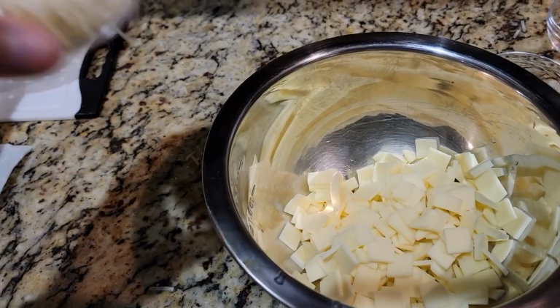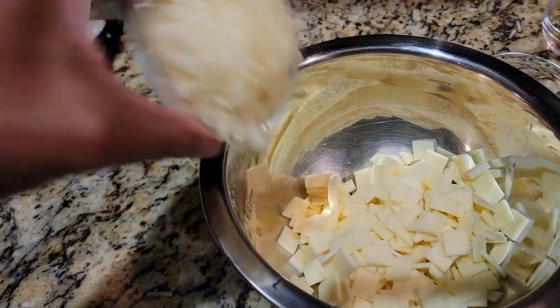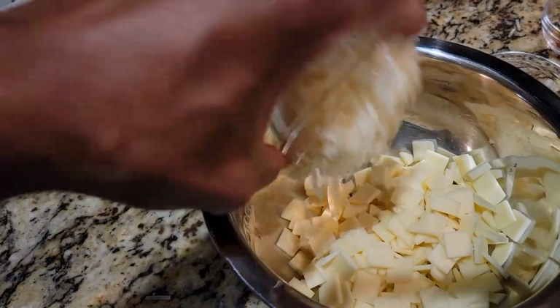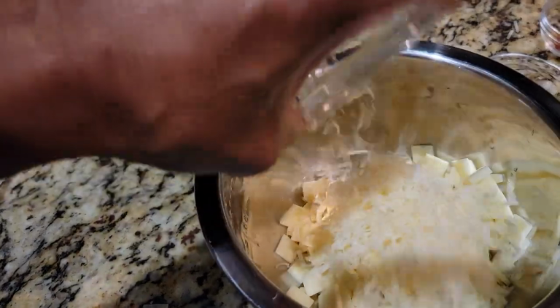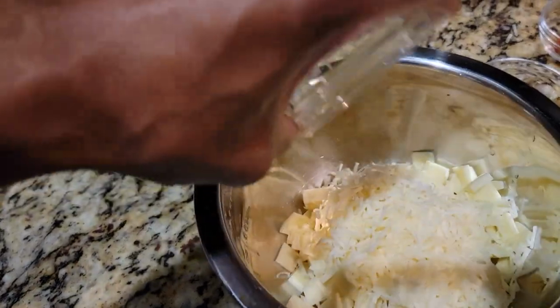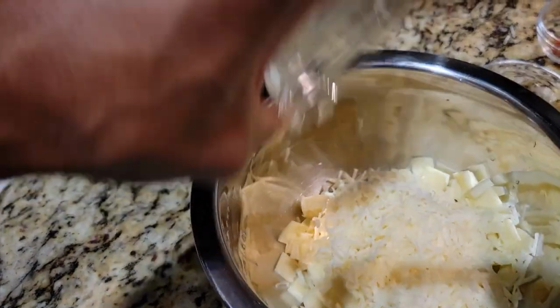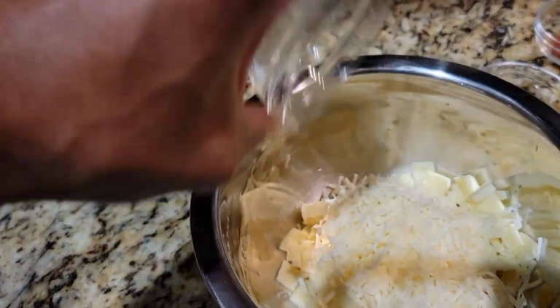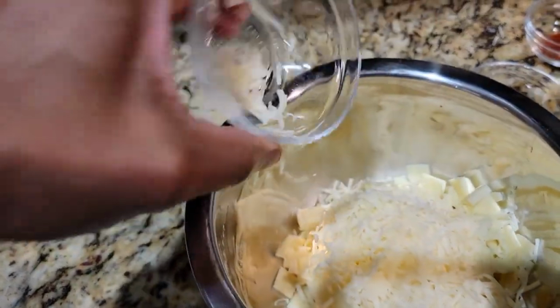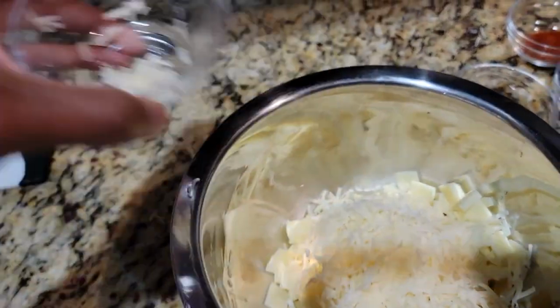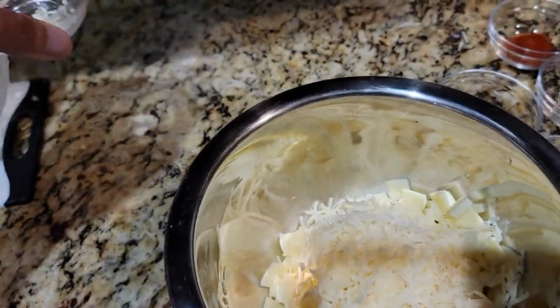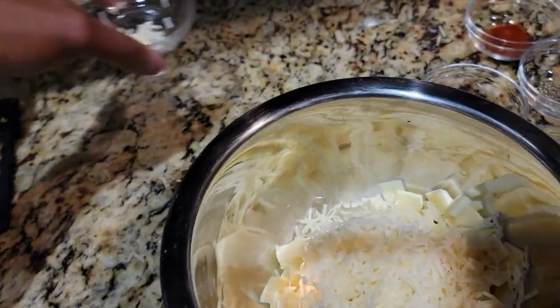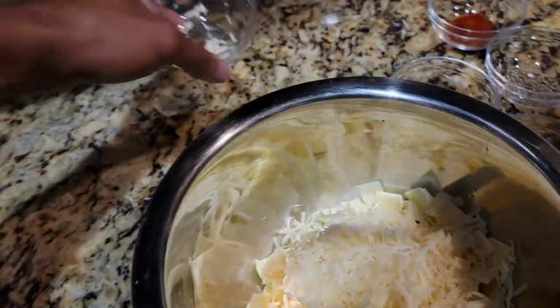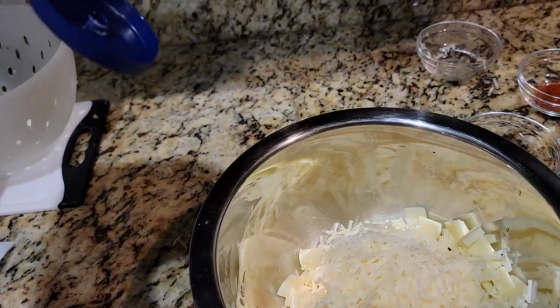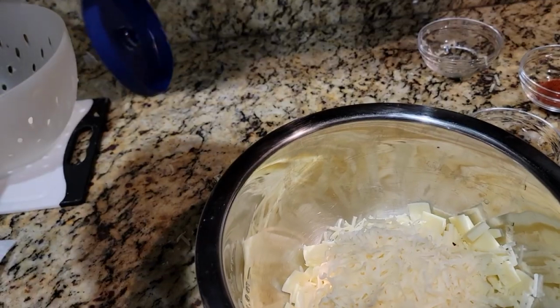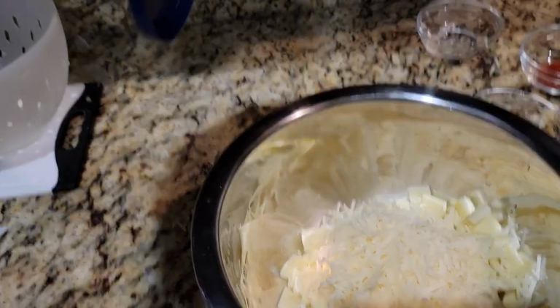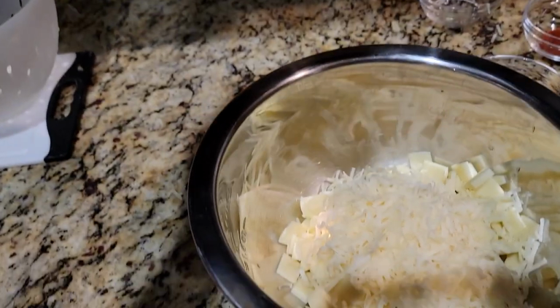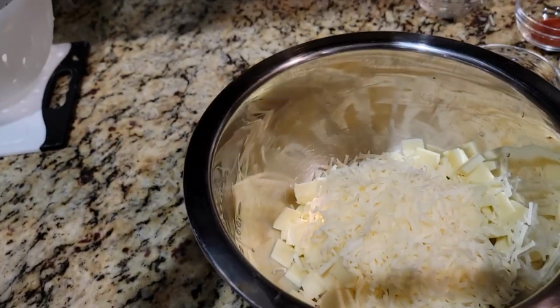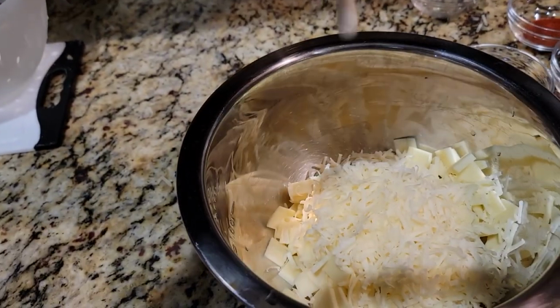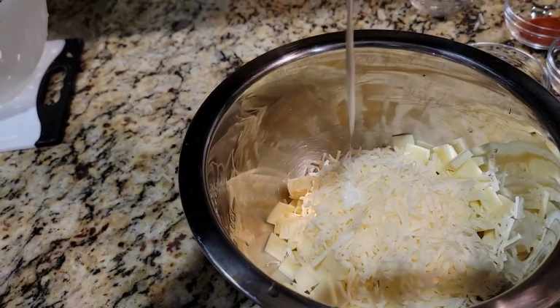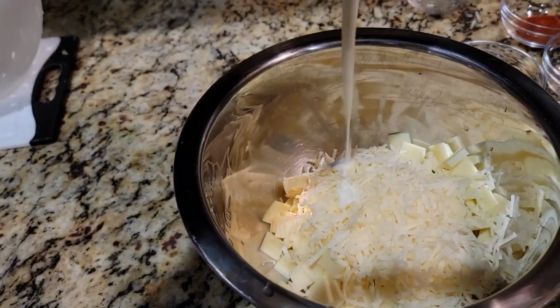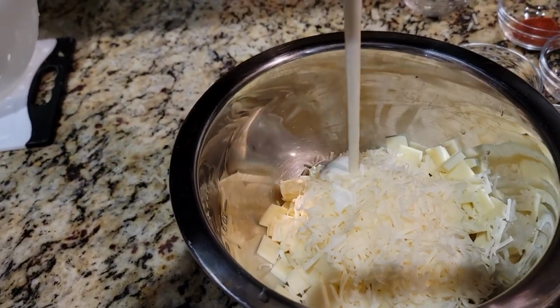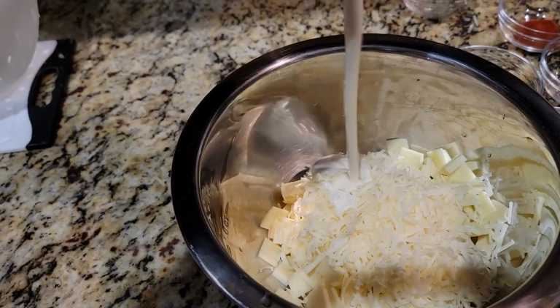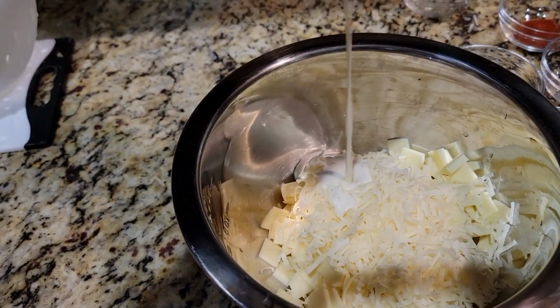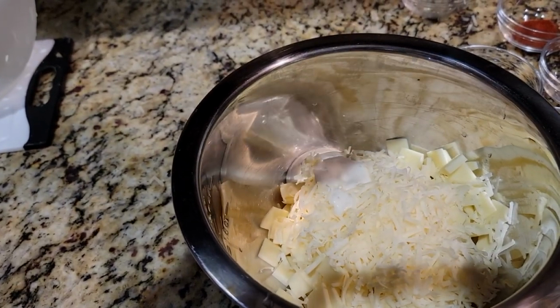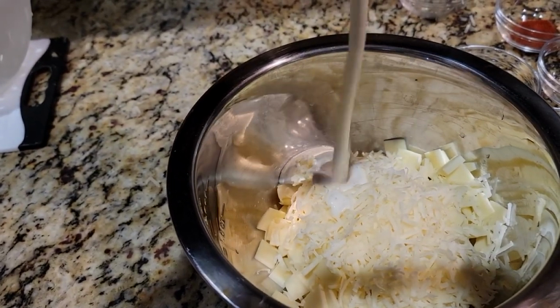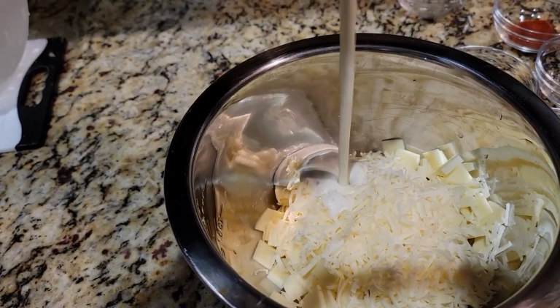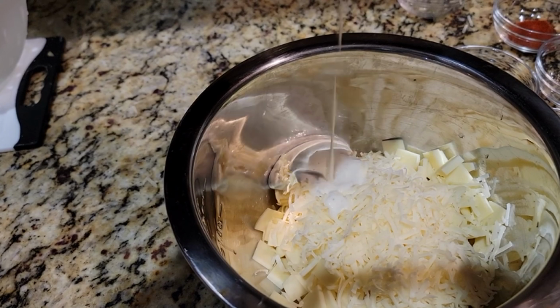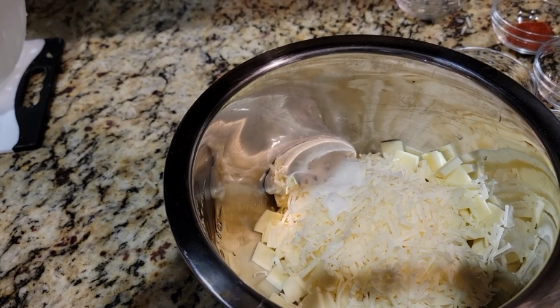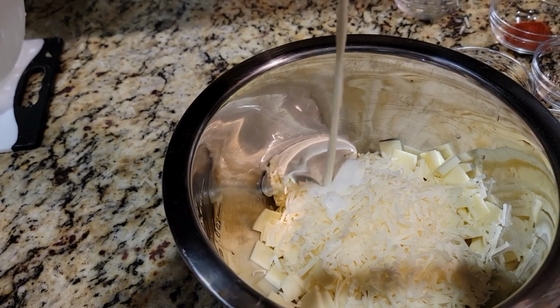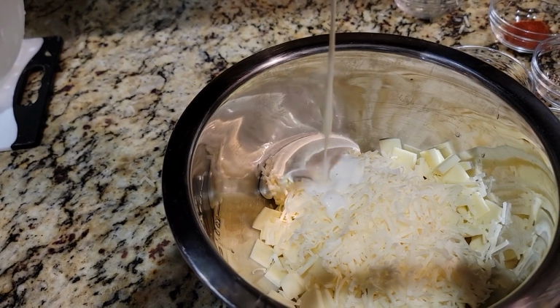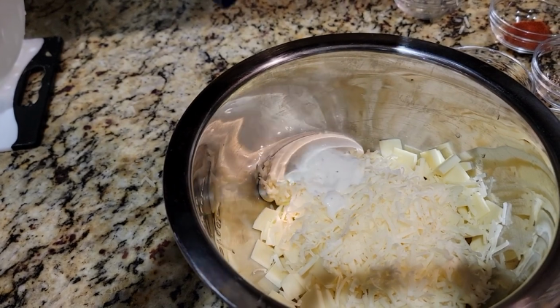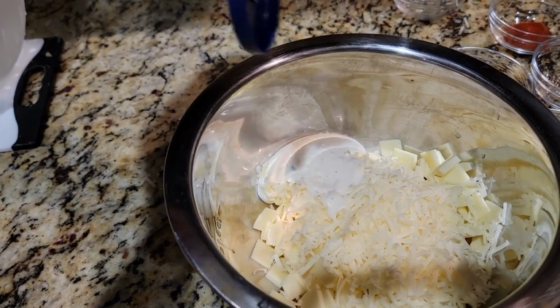Then you're gonna add your parmesan, shaved or shredded — it's up to you. You're gonna add ranch to this. Yes, ranch. This is not healthy, but we're gonna make this a series.